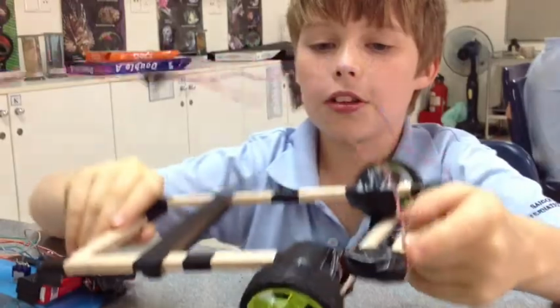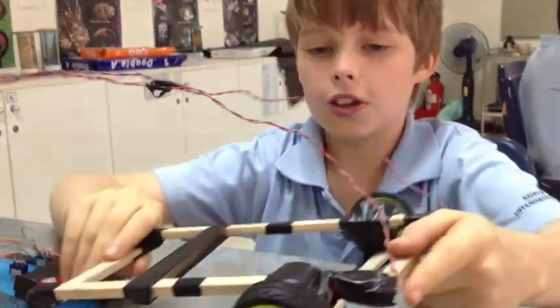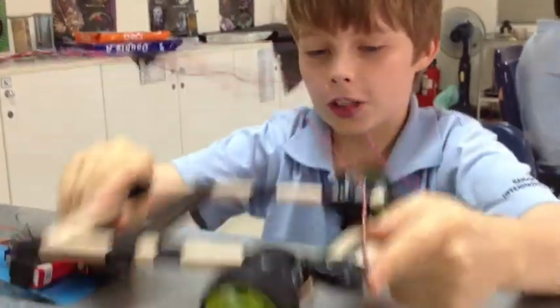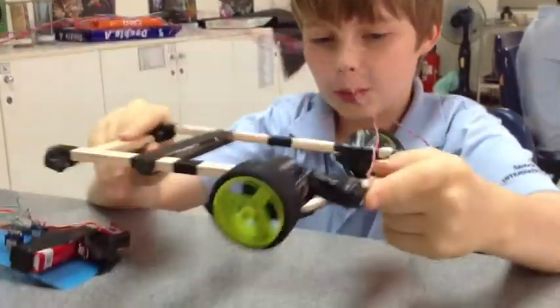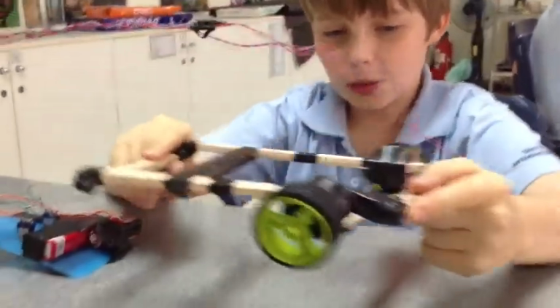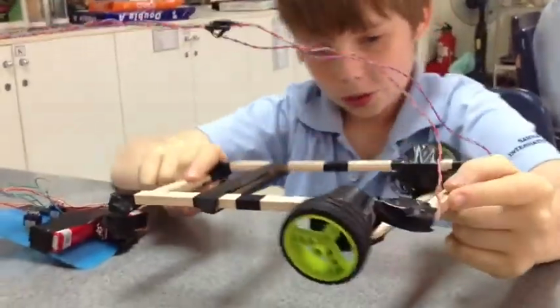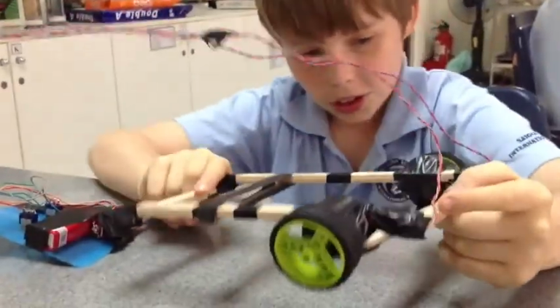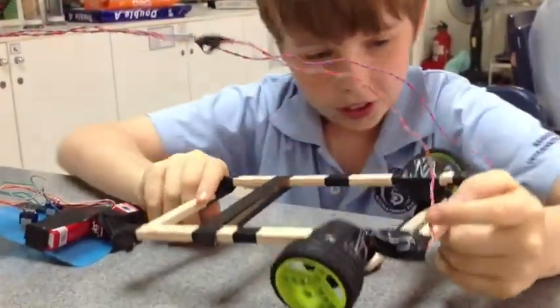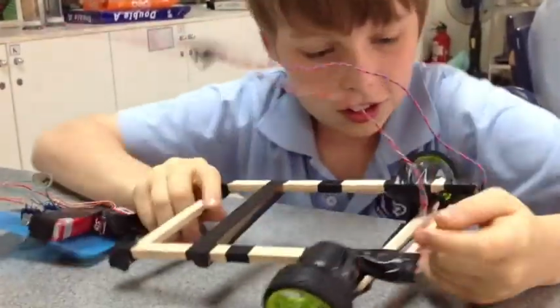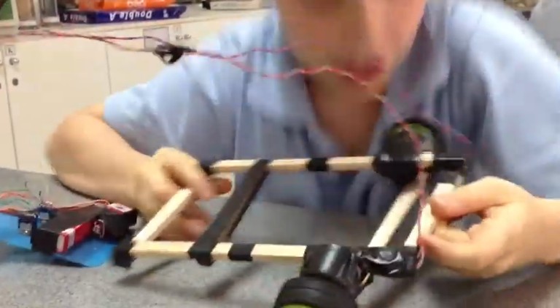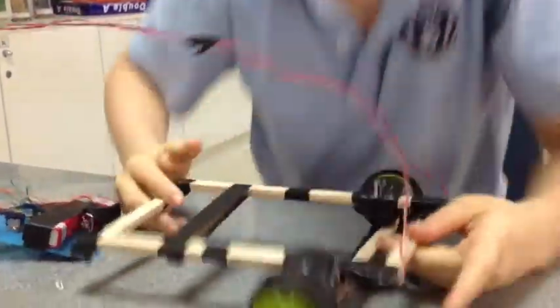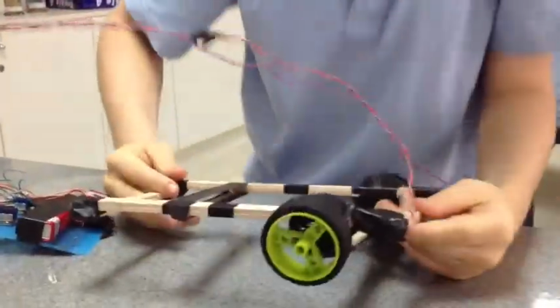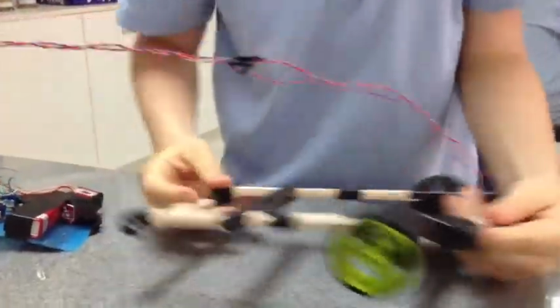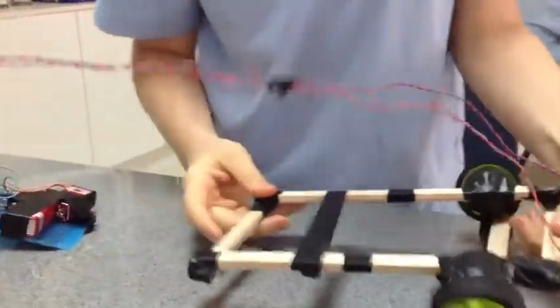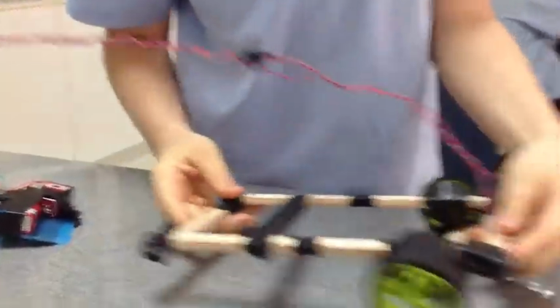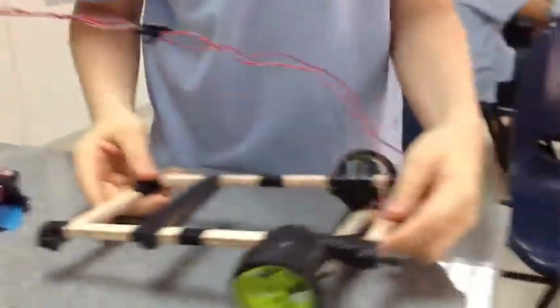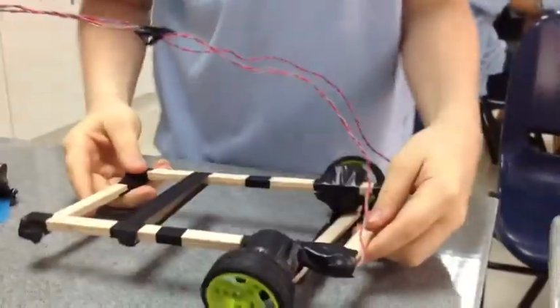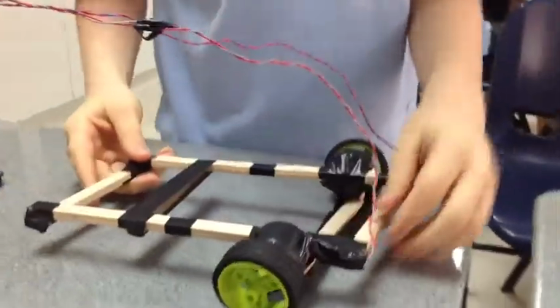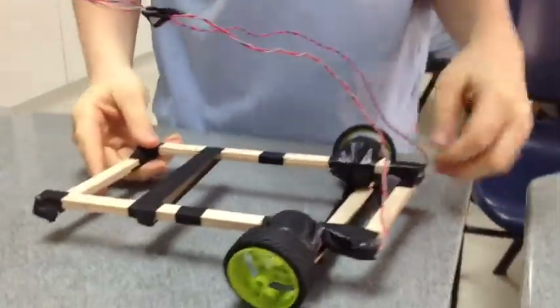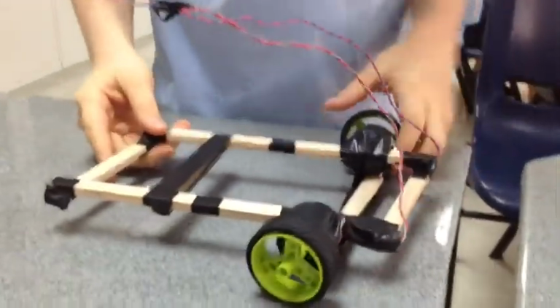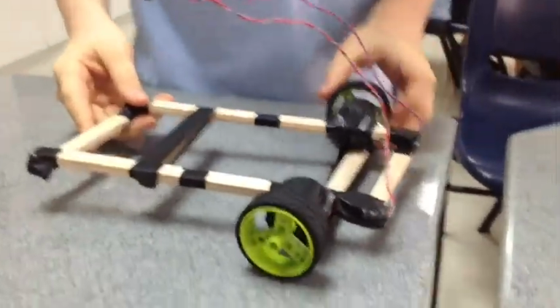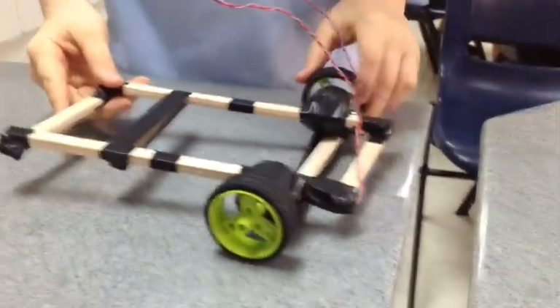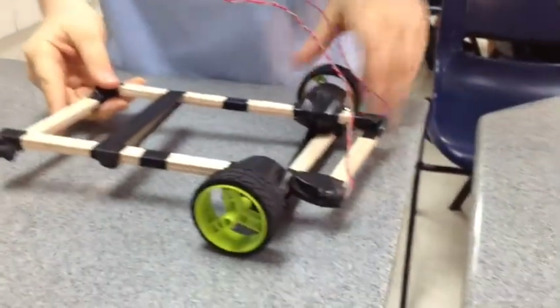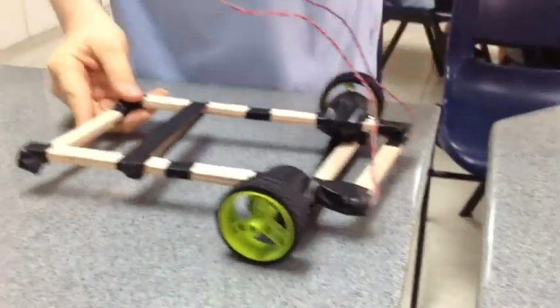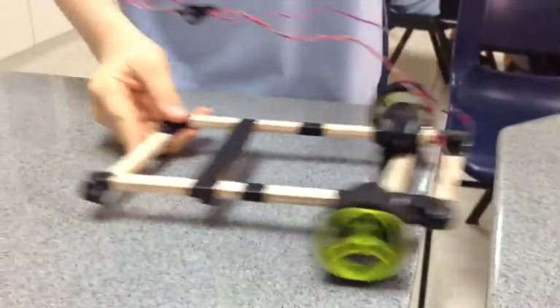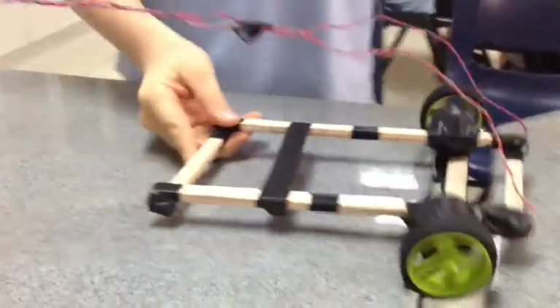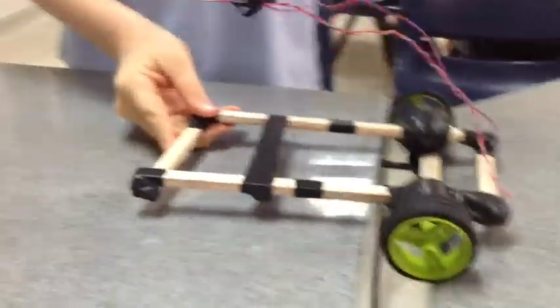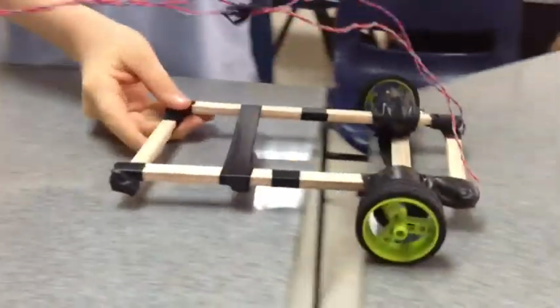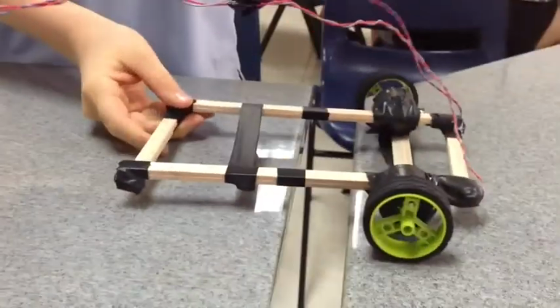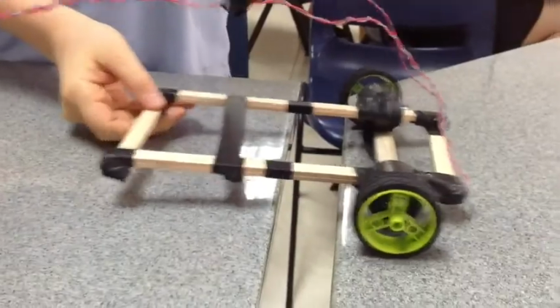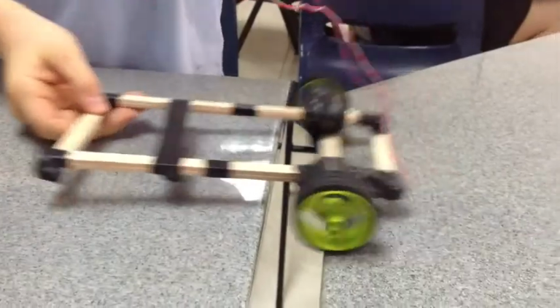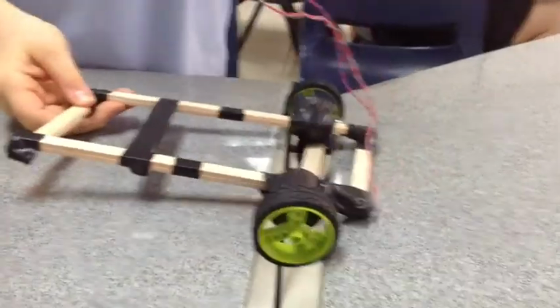This is our group's rover, and the task for this rover is to go over a 5 centimeter gap, like that.